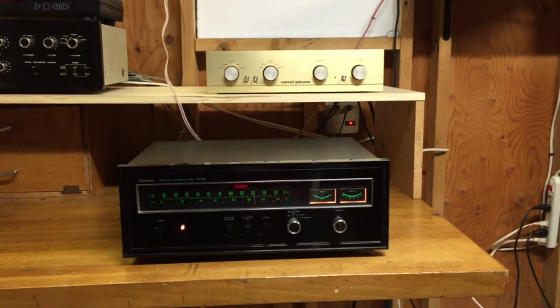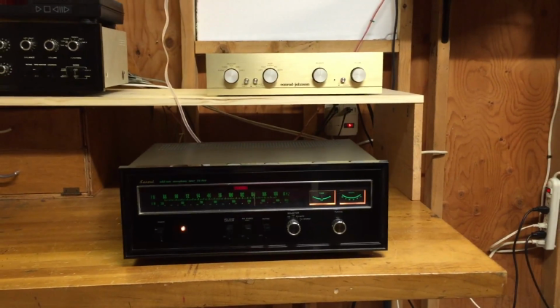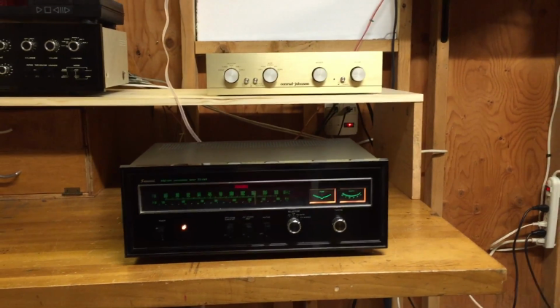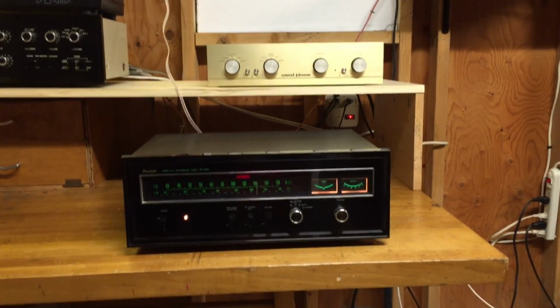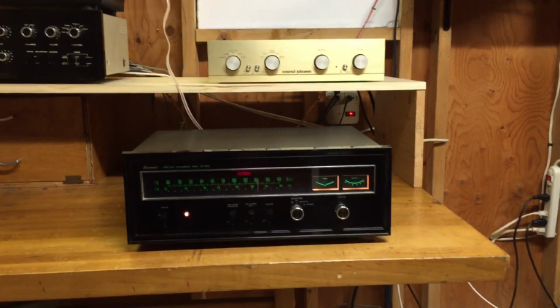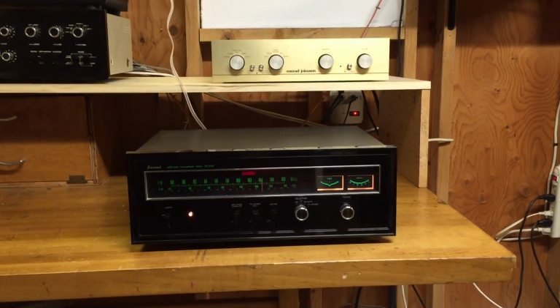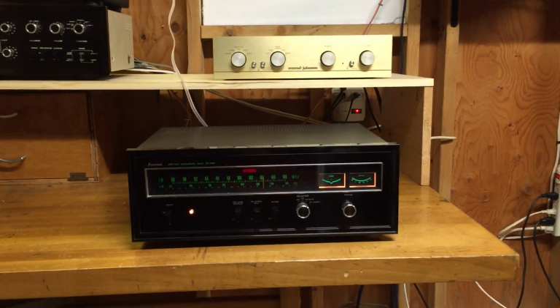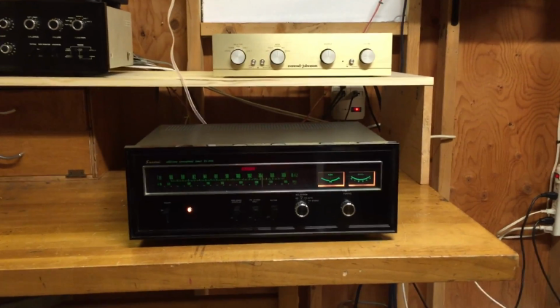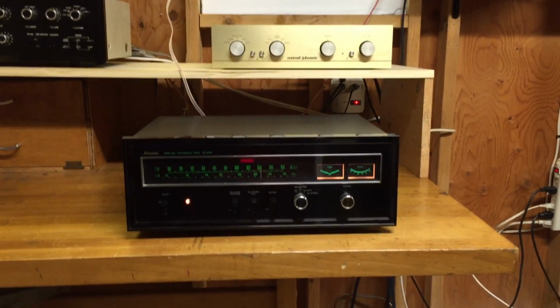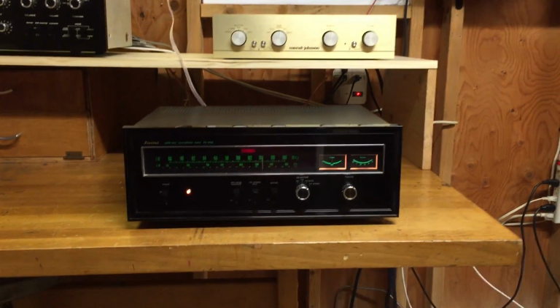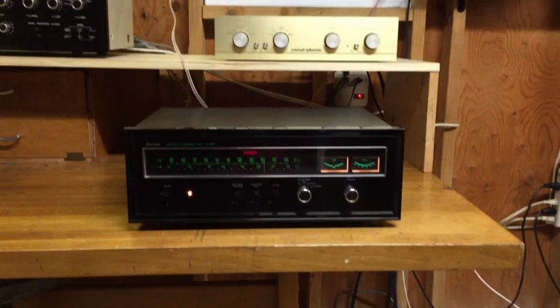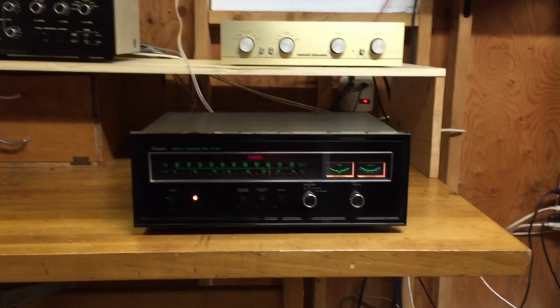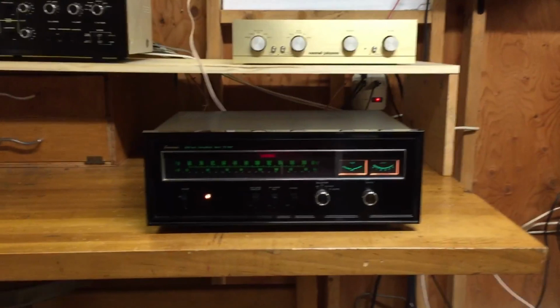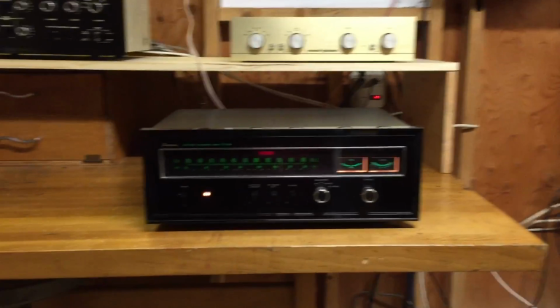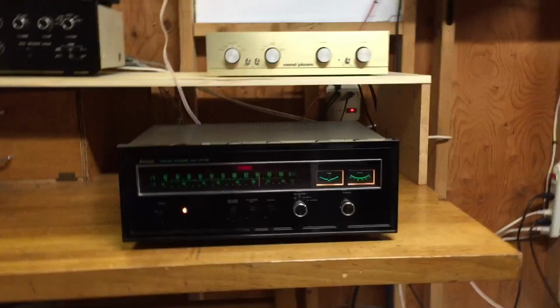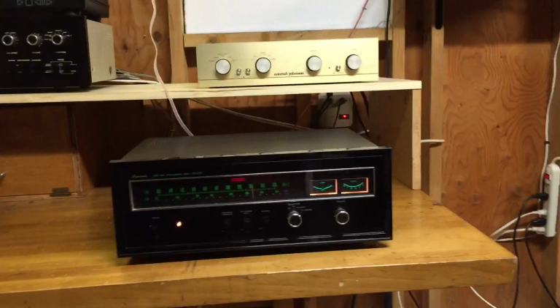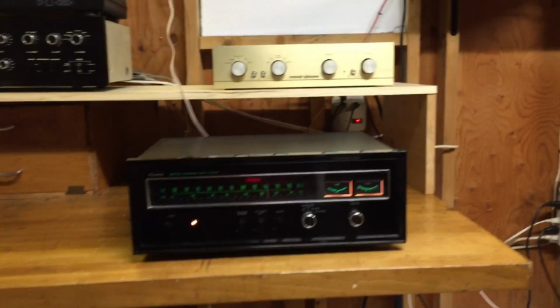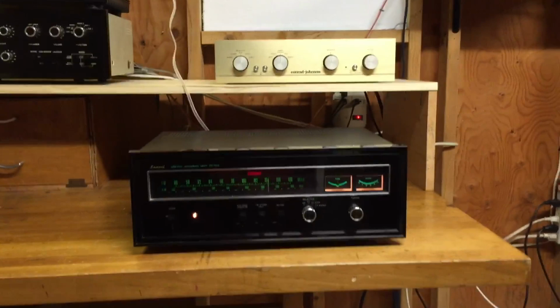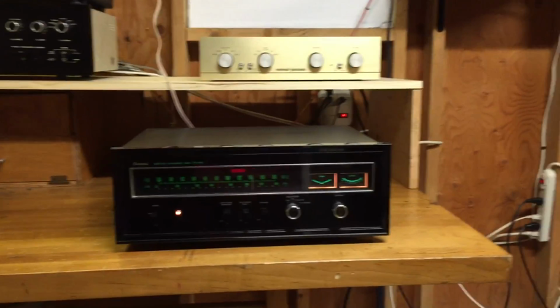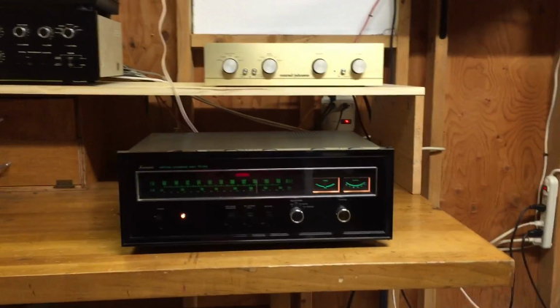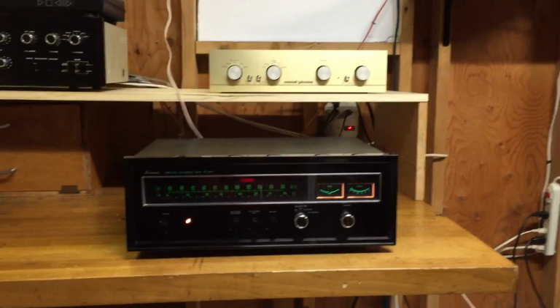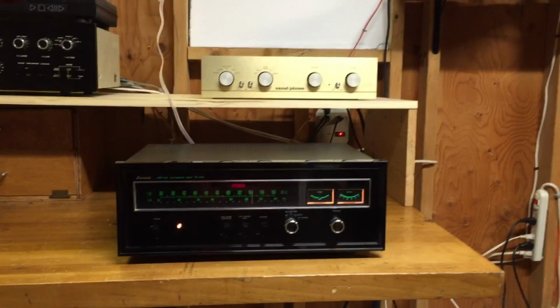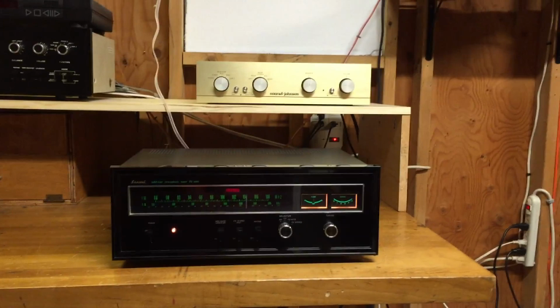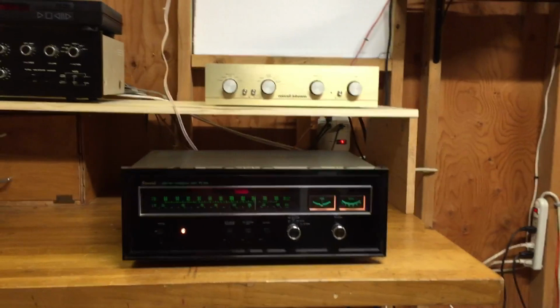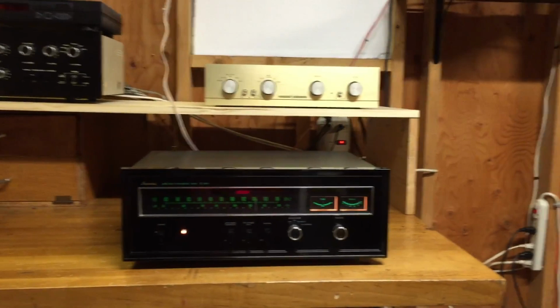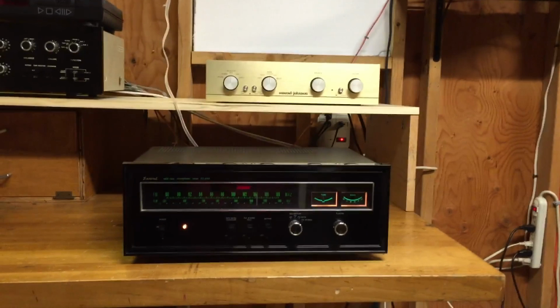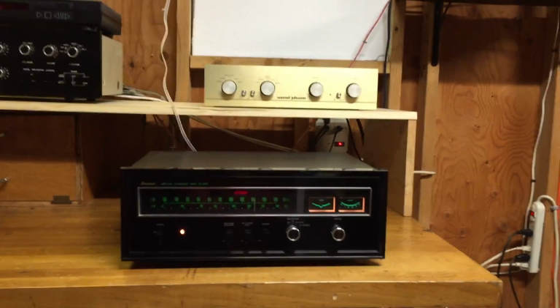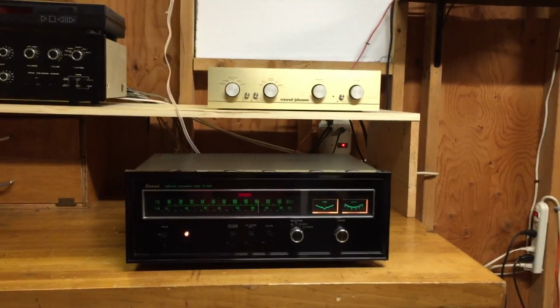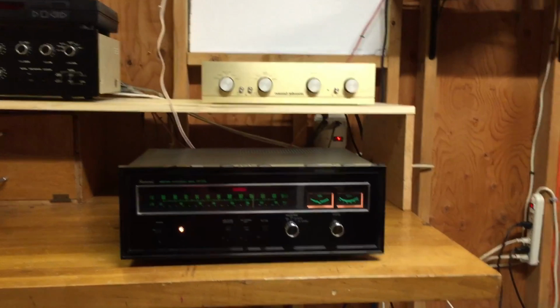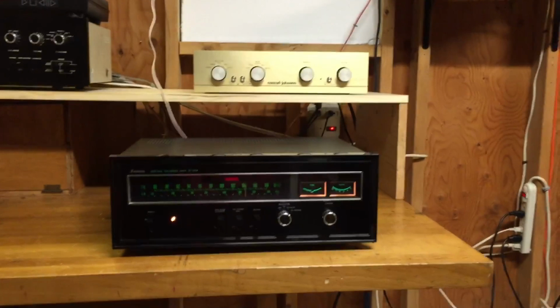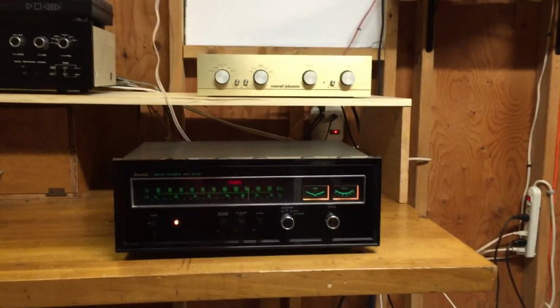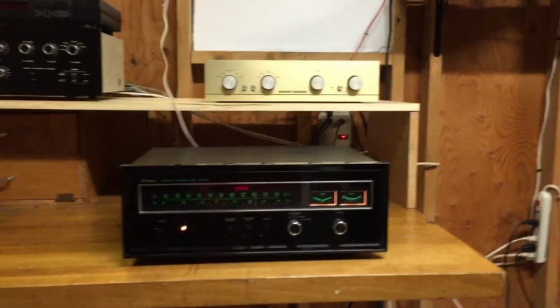A very nice tone — a nice full, warm sound to it.